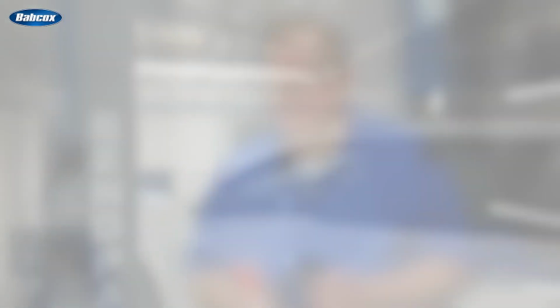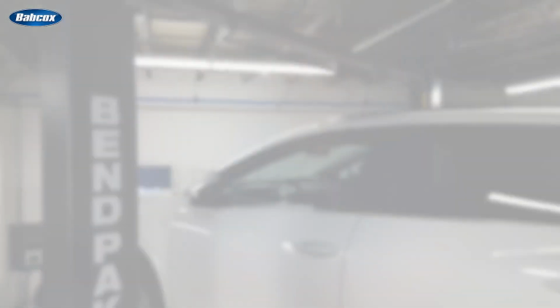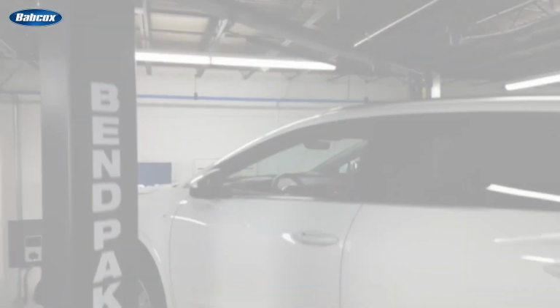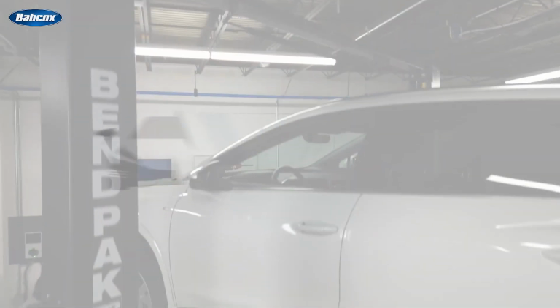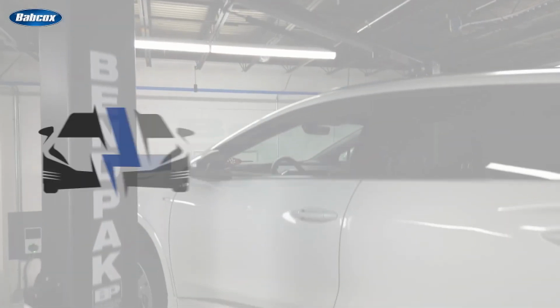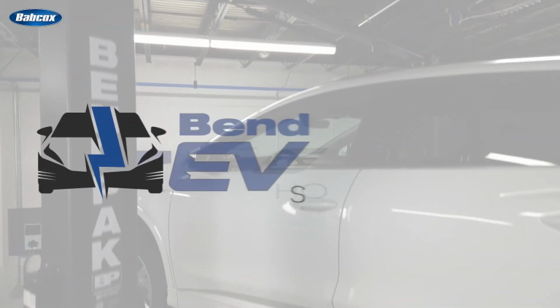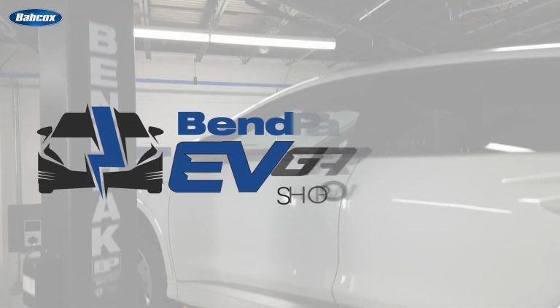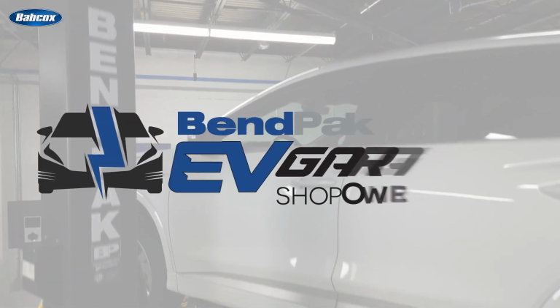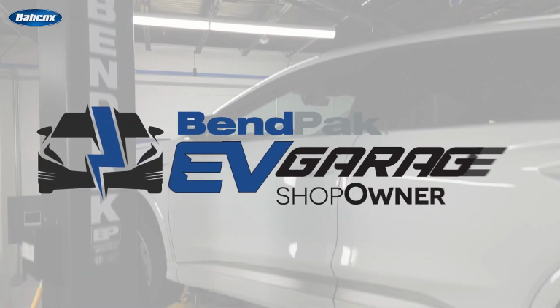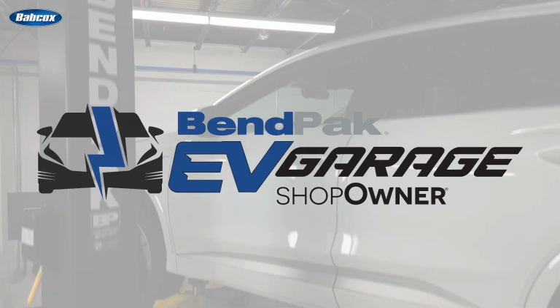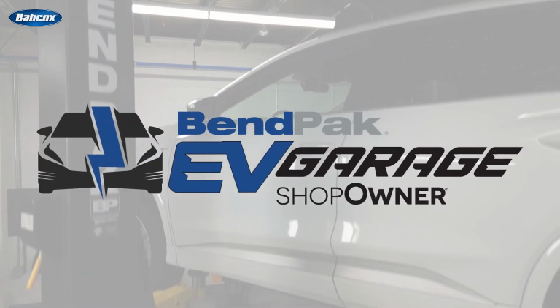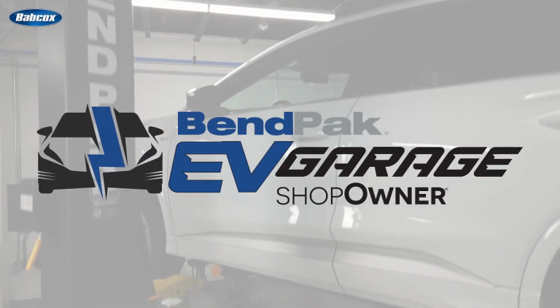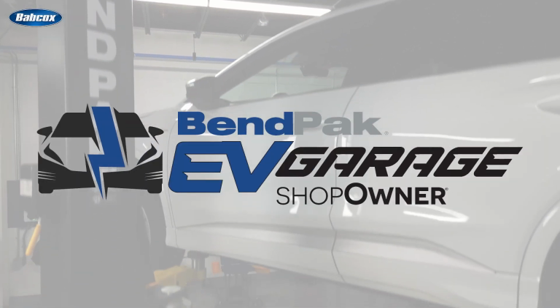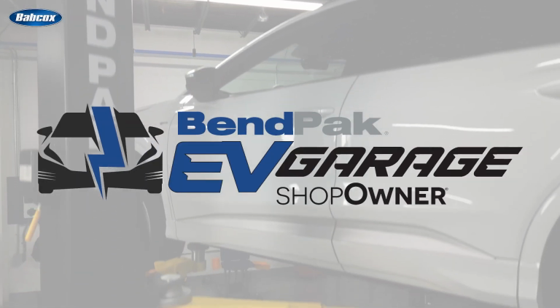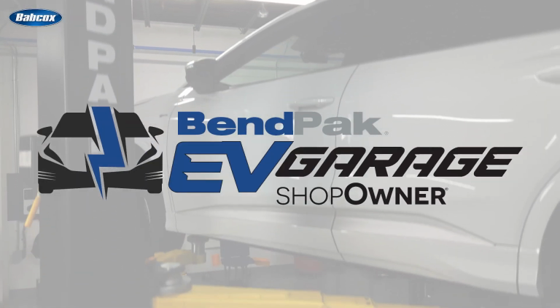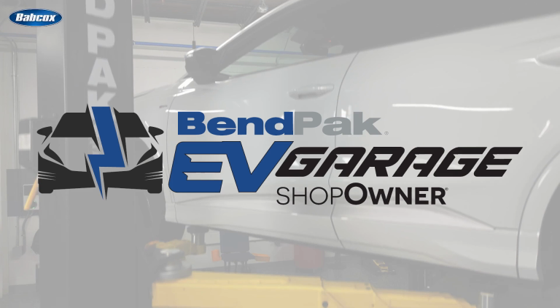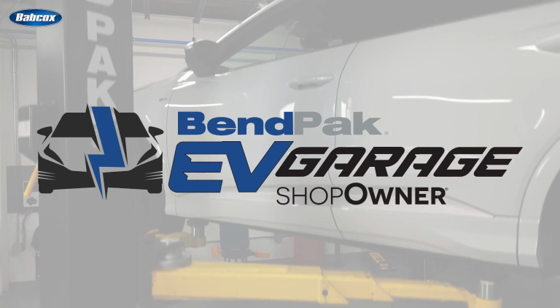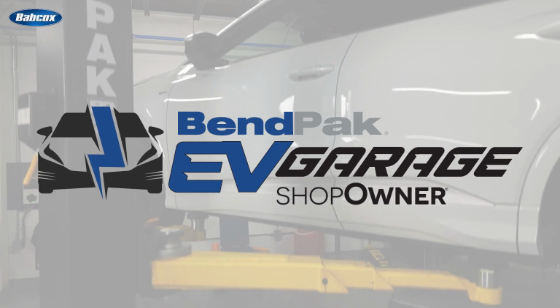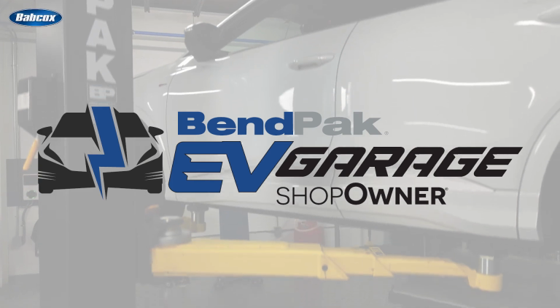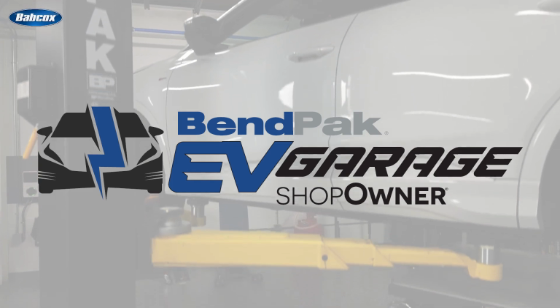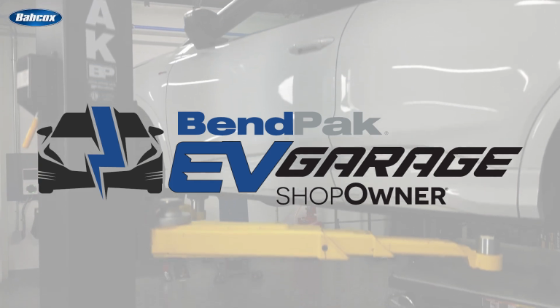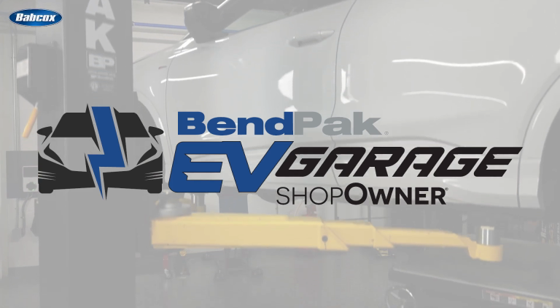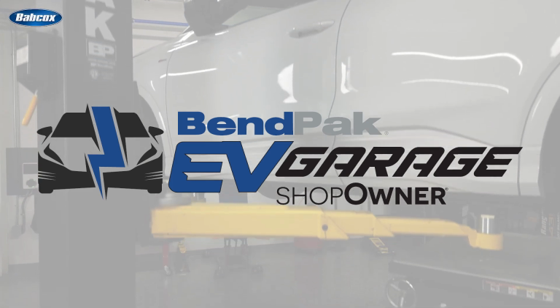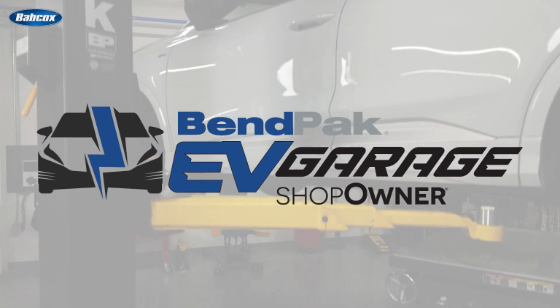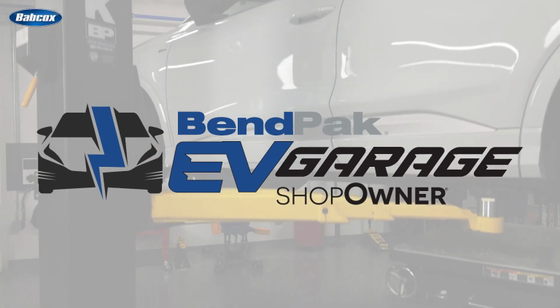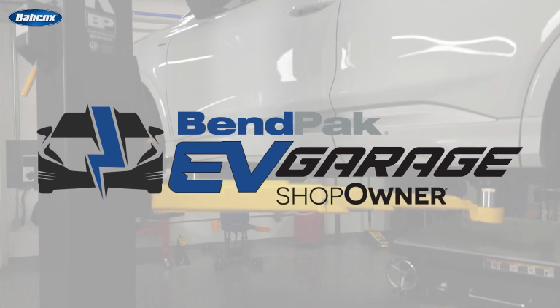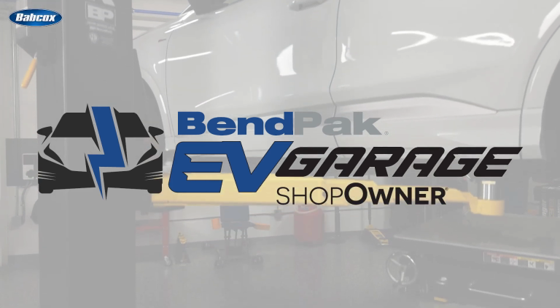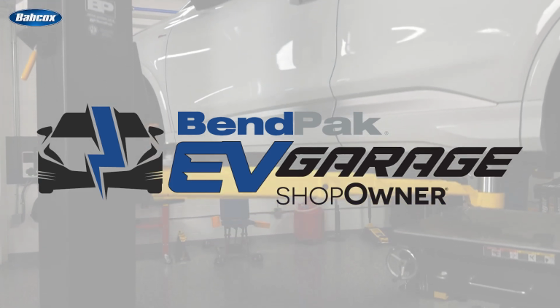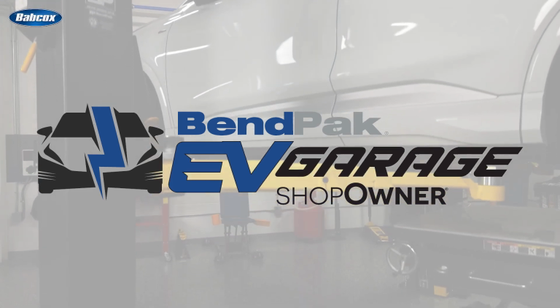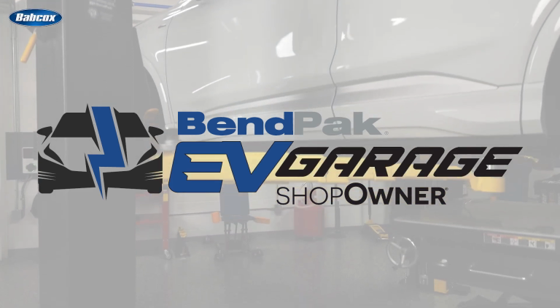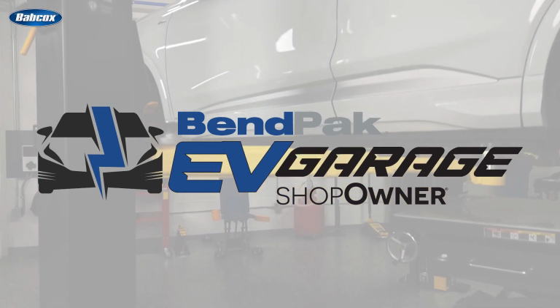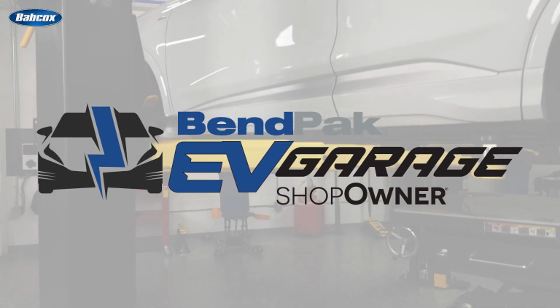I'm Andrew Markell, coming to you from the Venpak EV Garage Studio at Babcox Media. Thanks for watching.